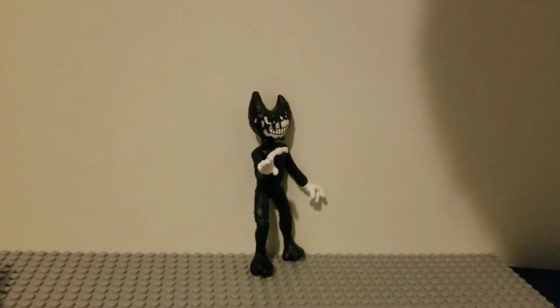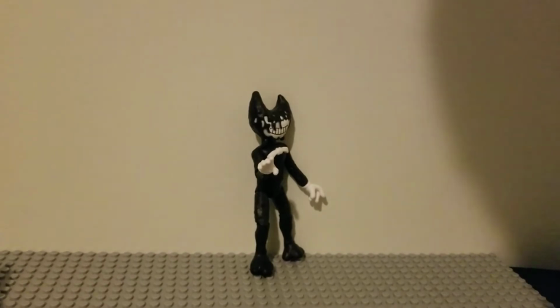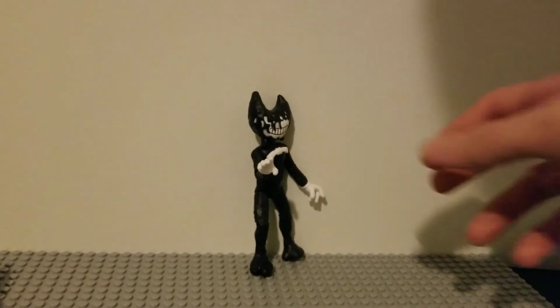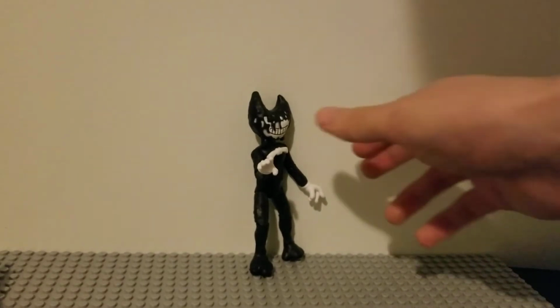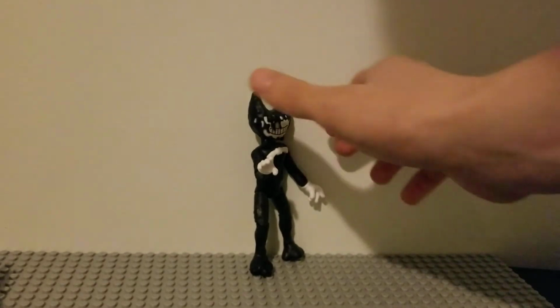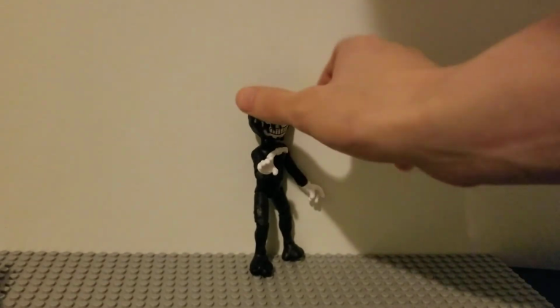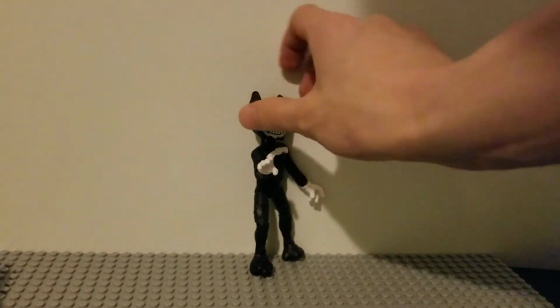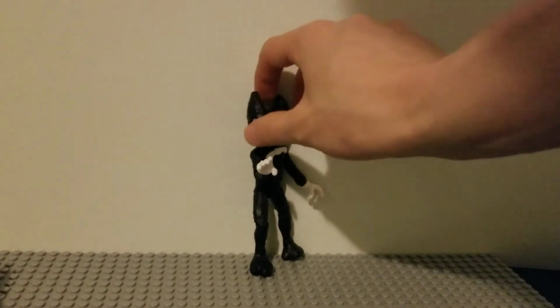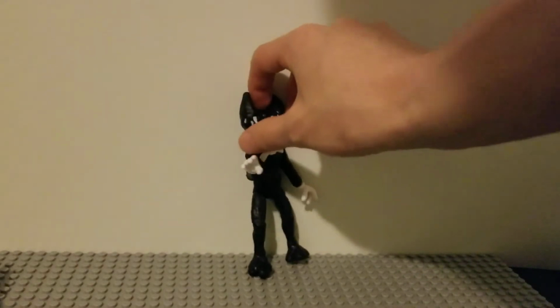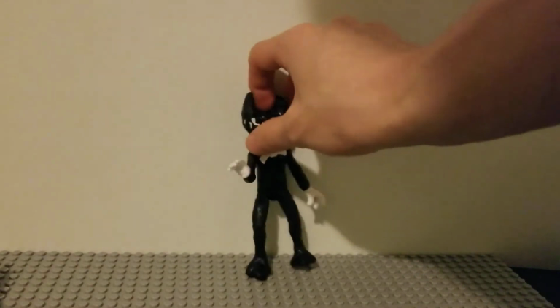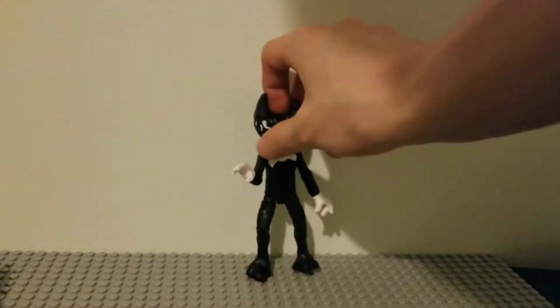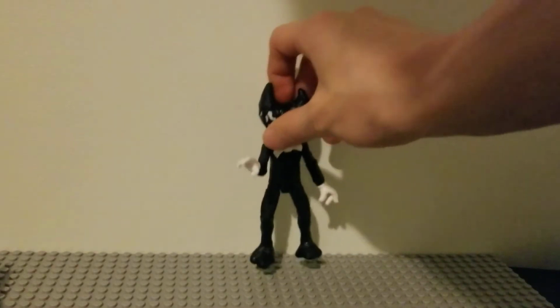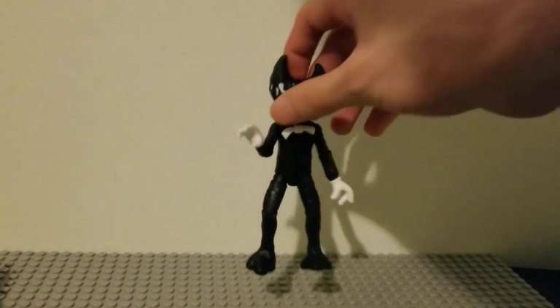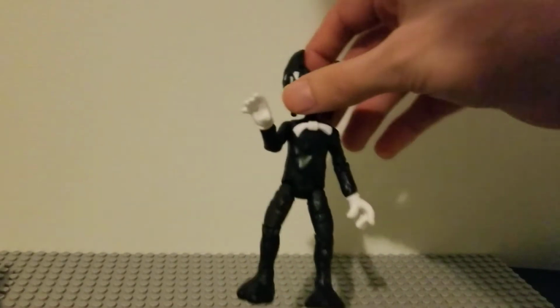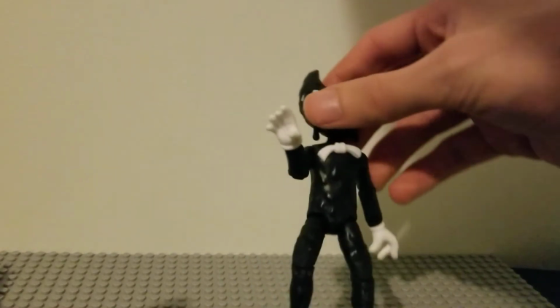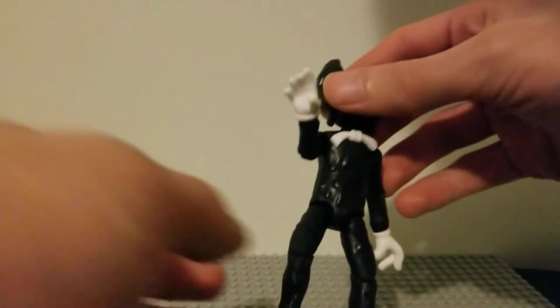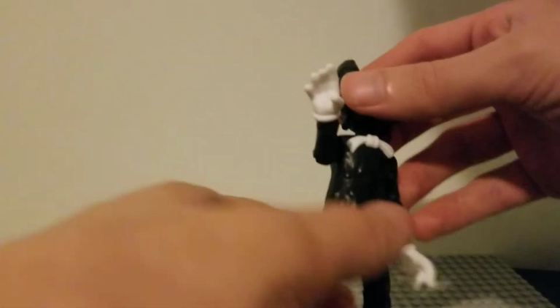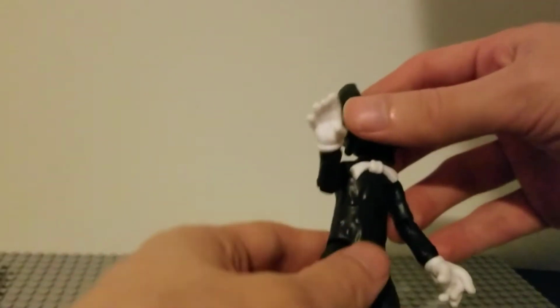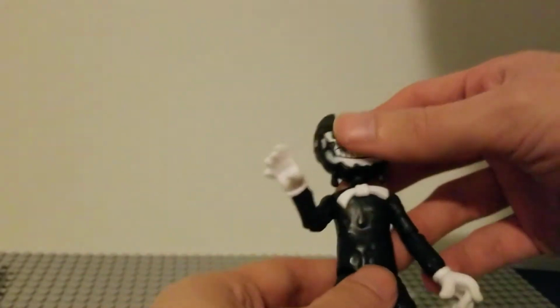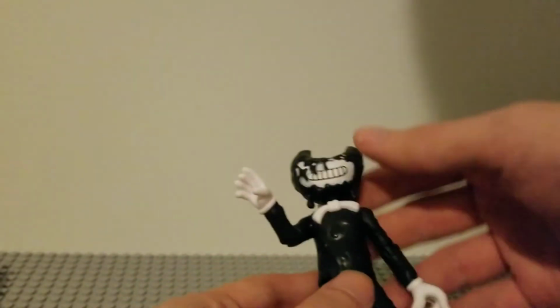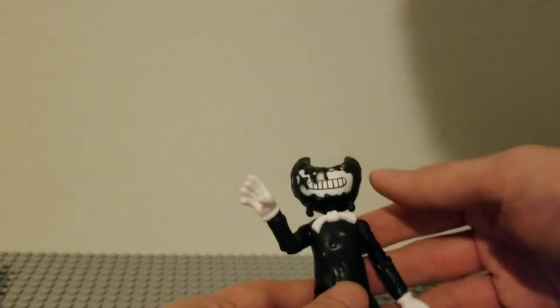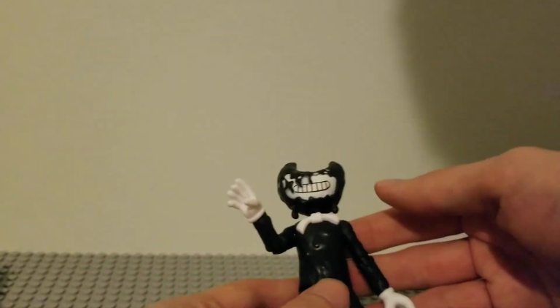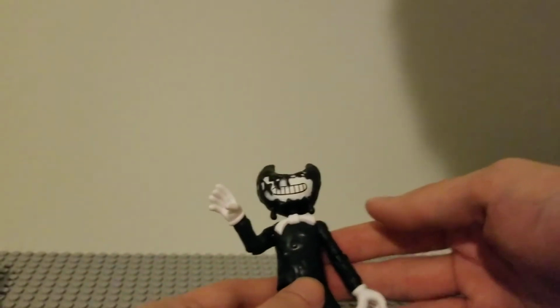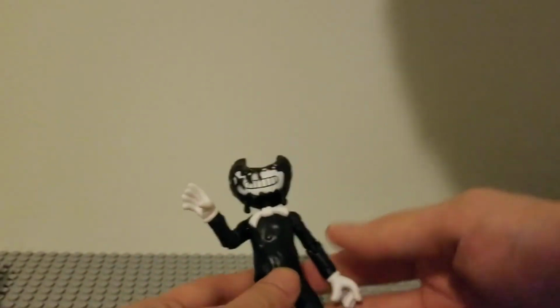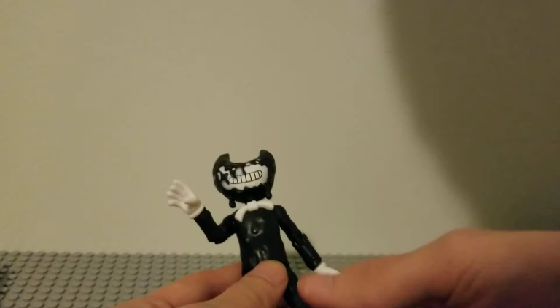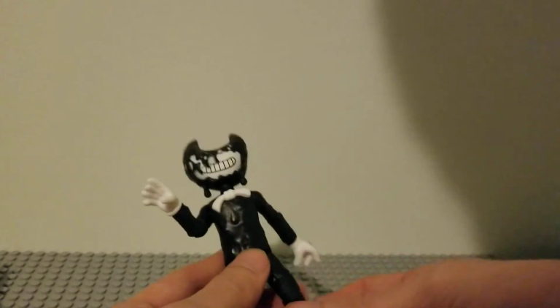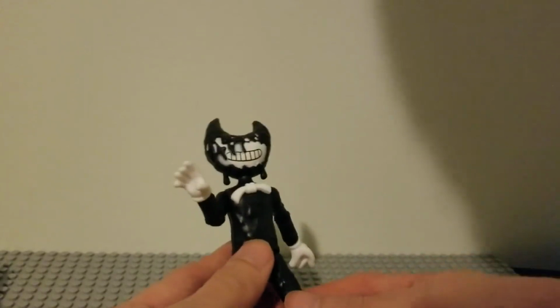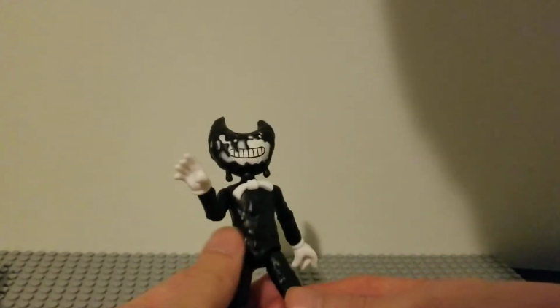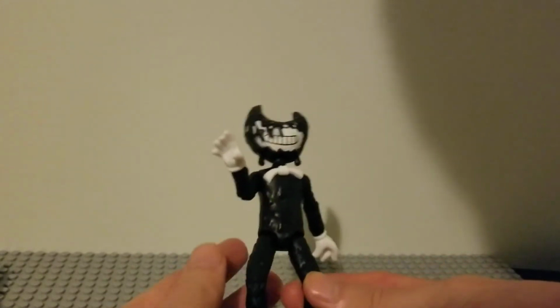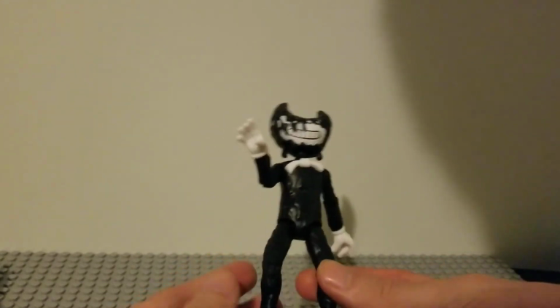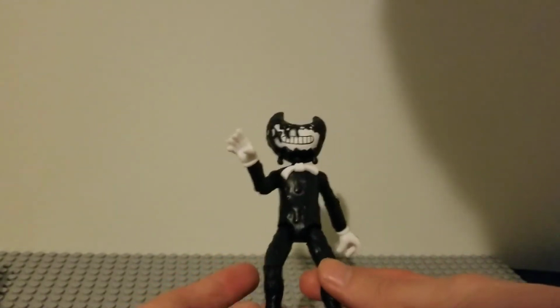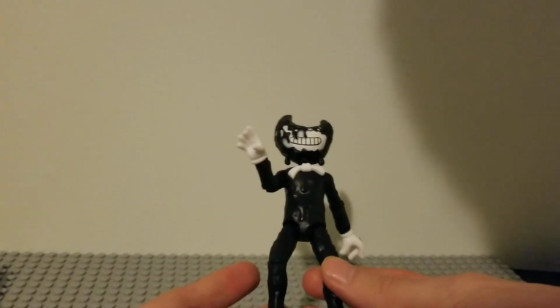I'm just gonna like wing it with these videos now. I don't know, I'm just not myself today, honestly.